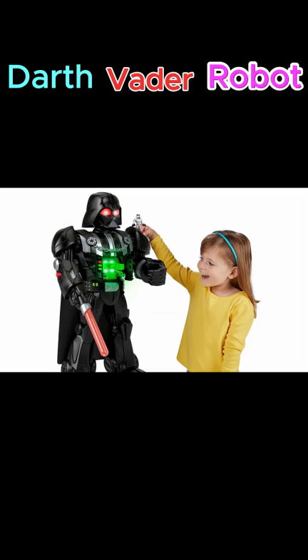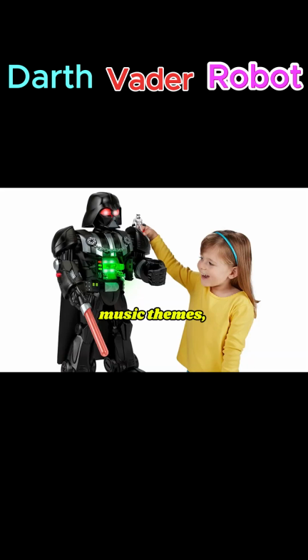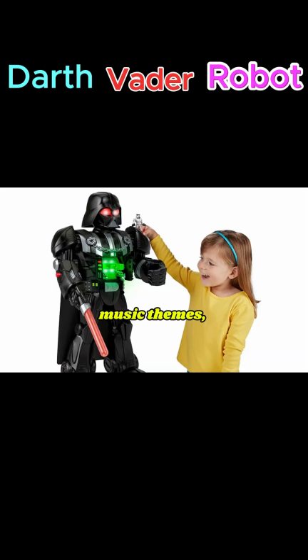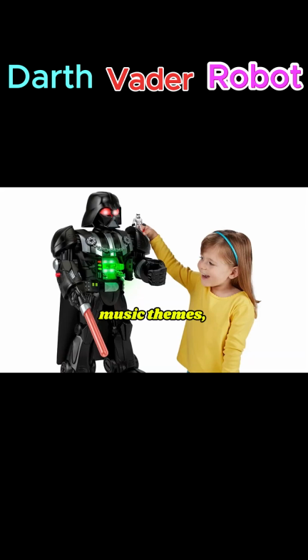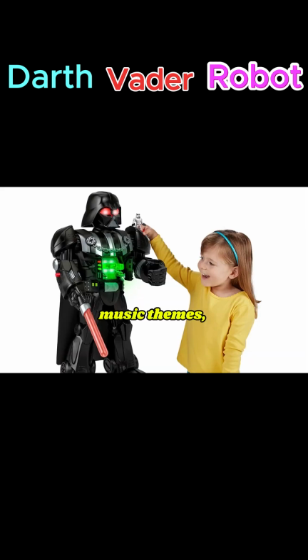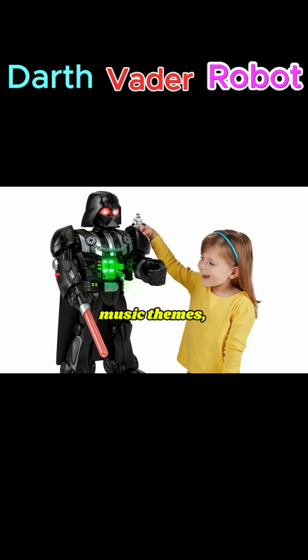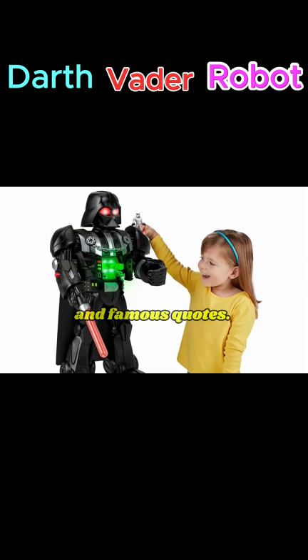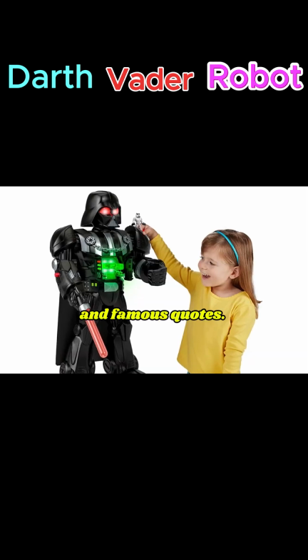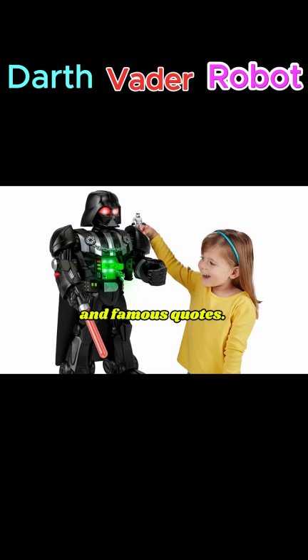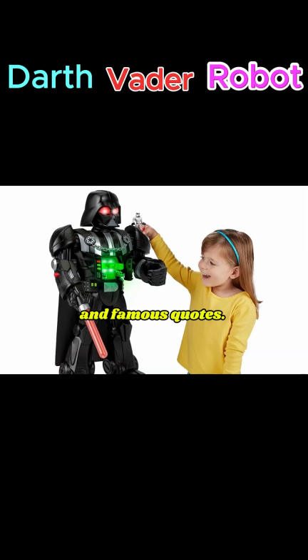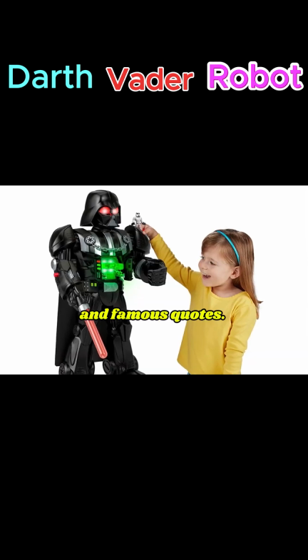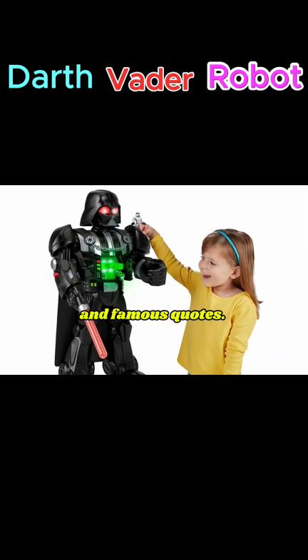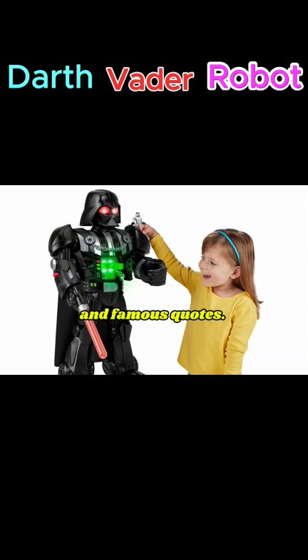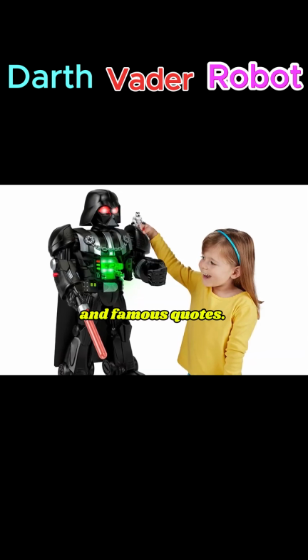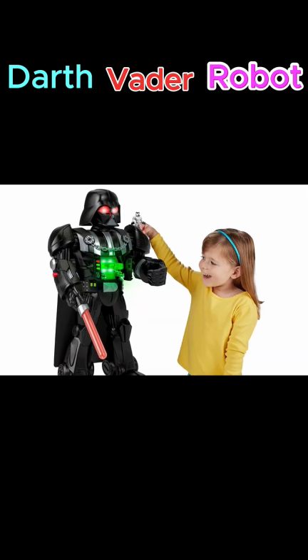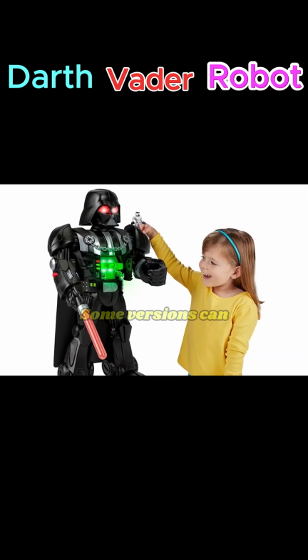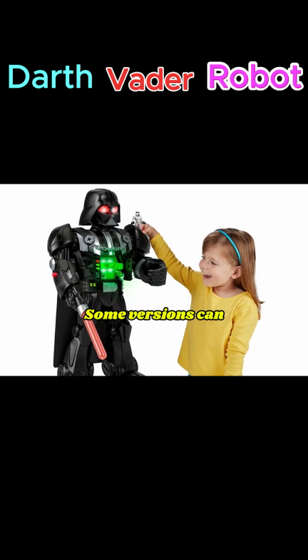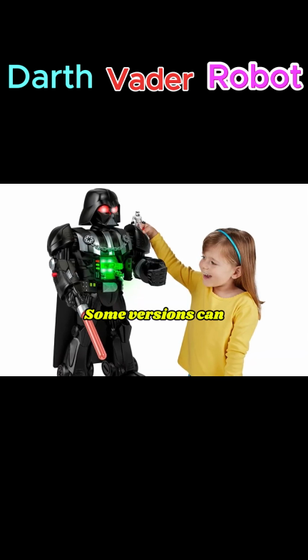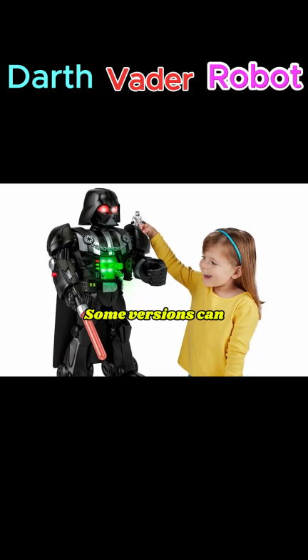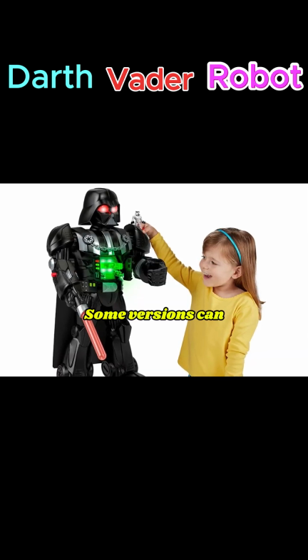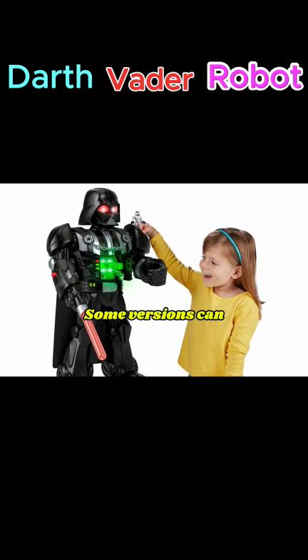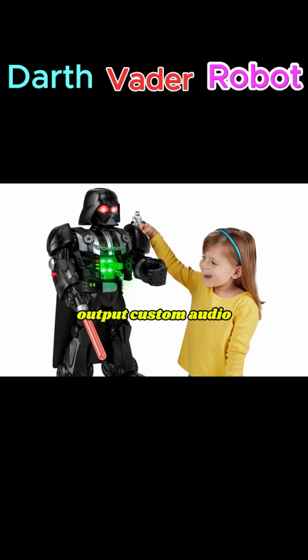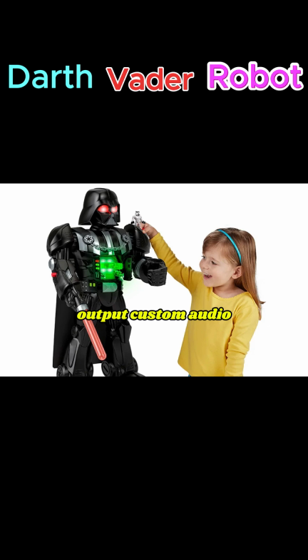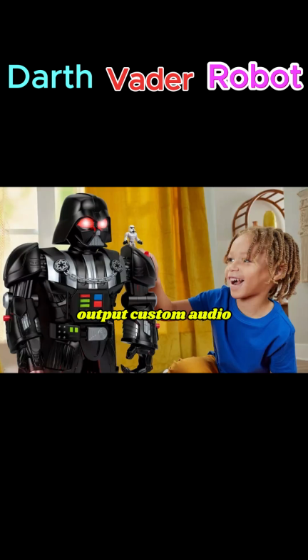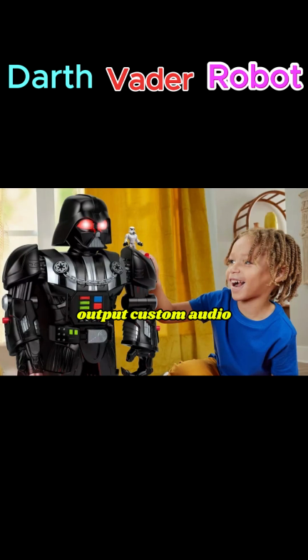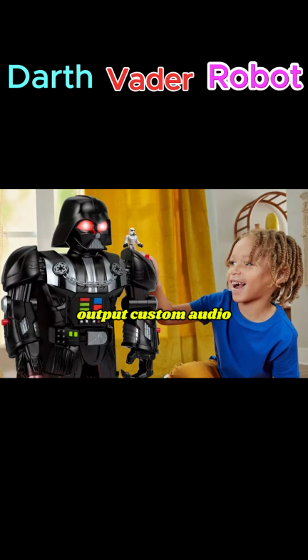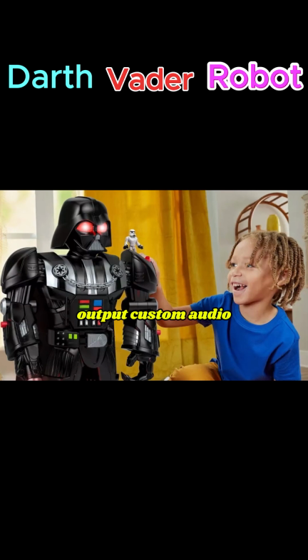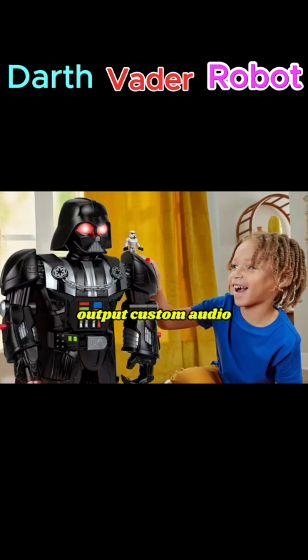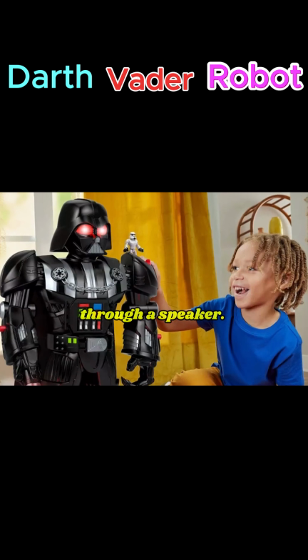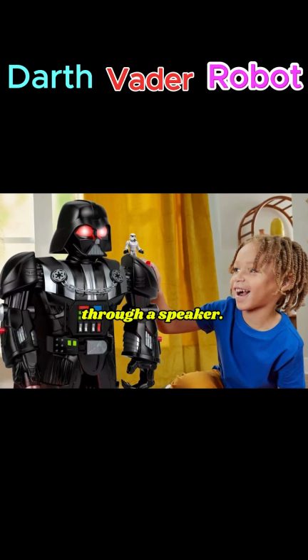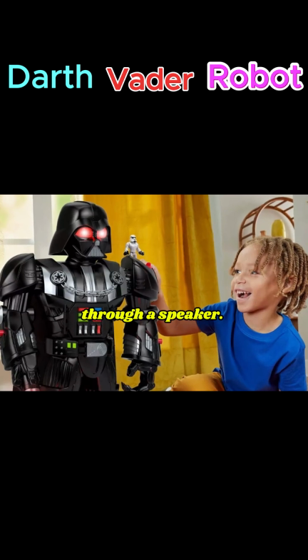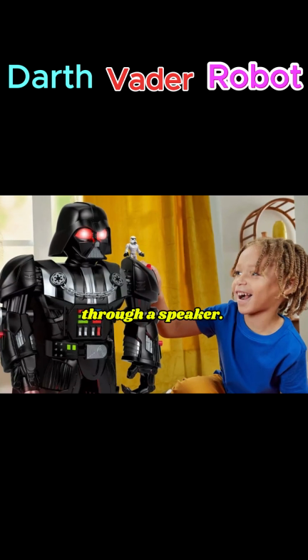It plays Darth Vader's iconic breathing, music themes, and famous quotes. Some versions can output custom audio through a speaker.